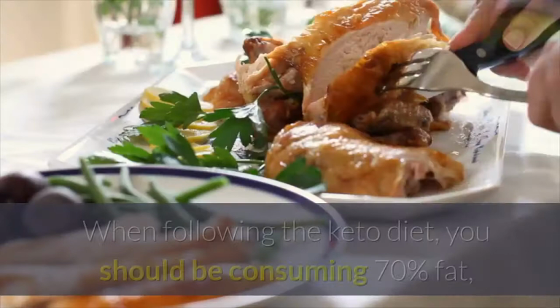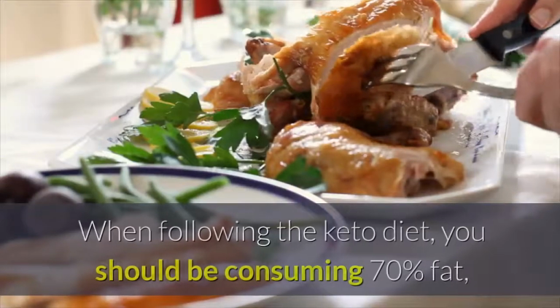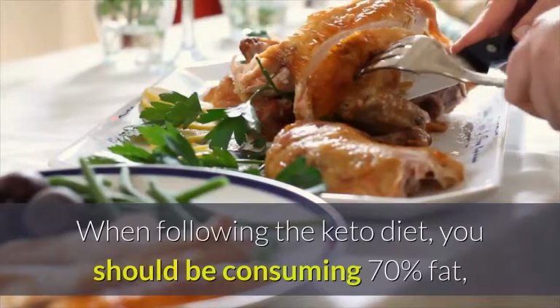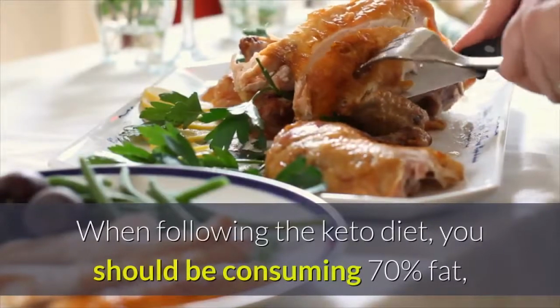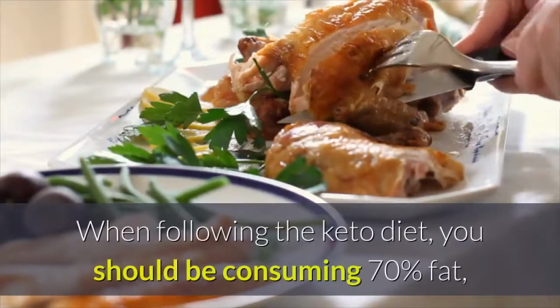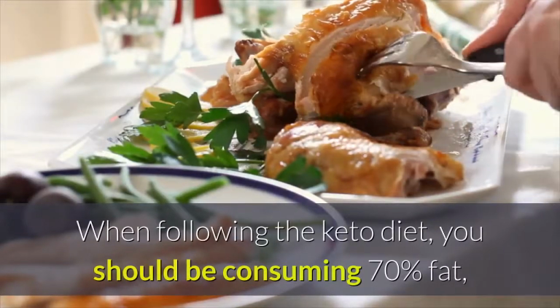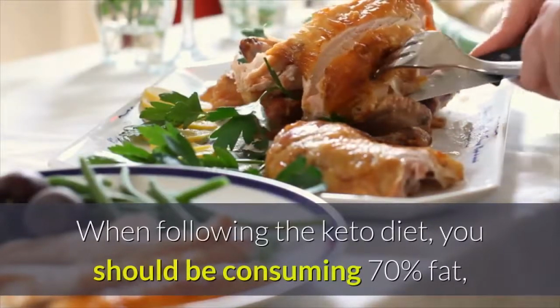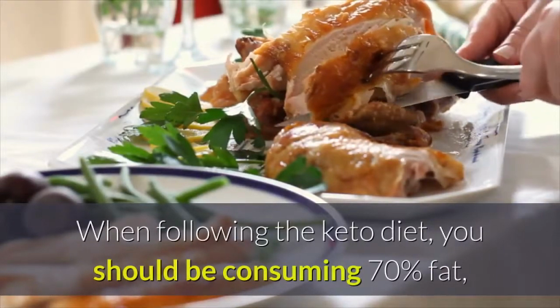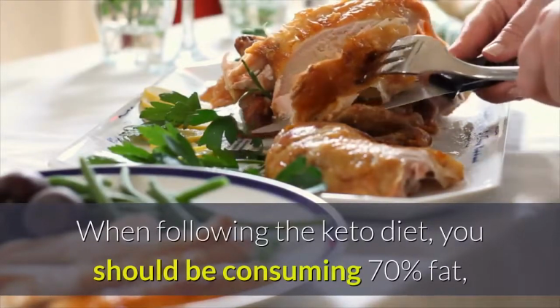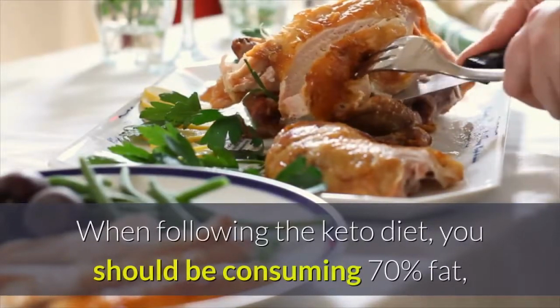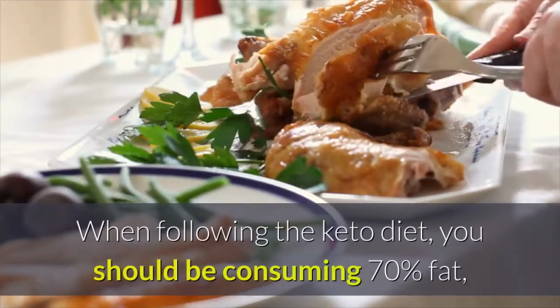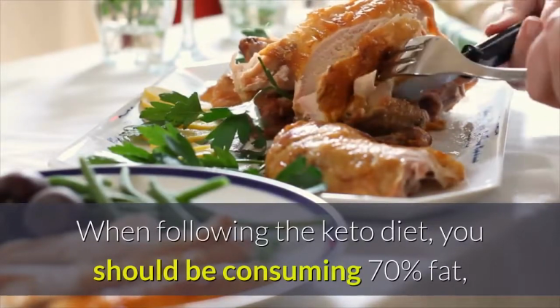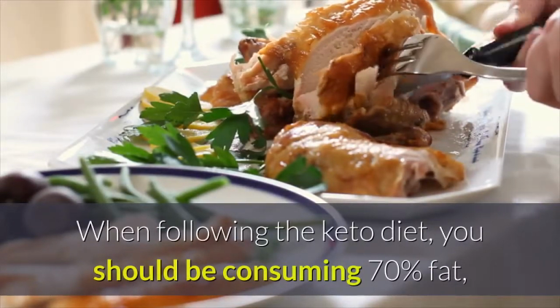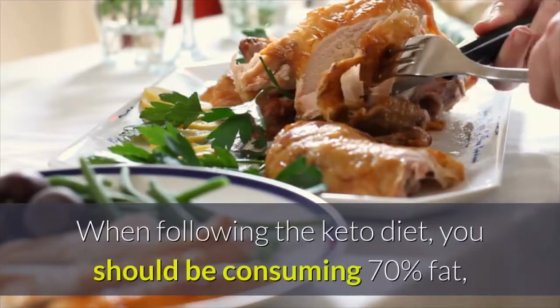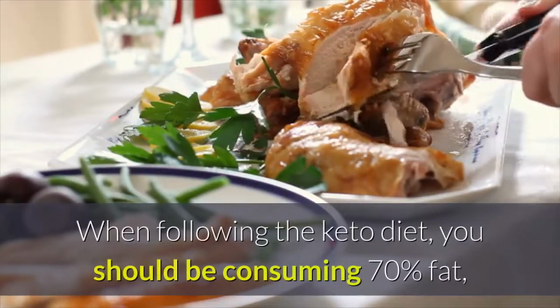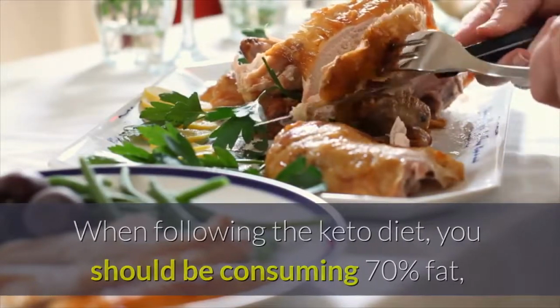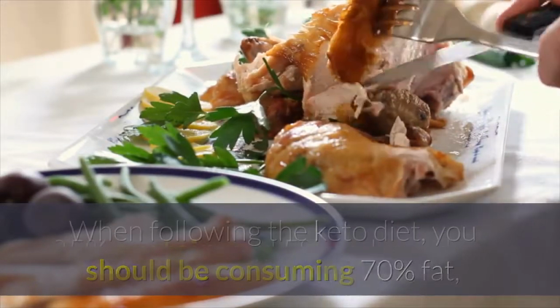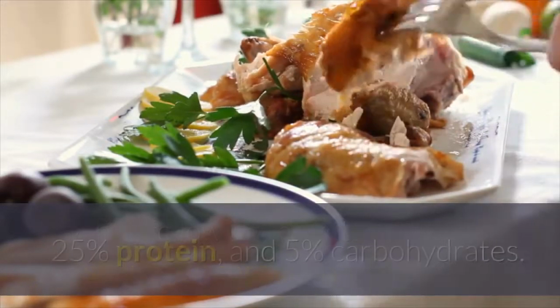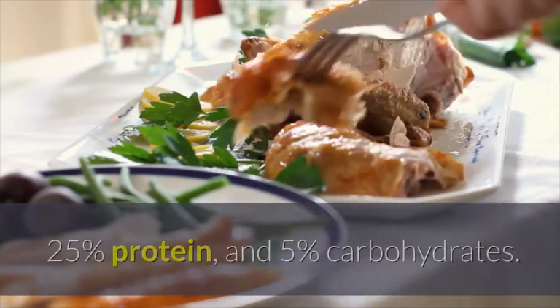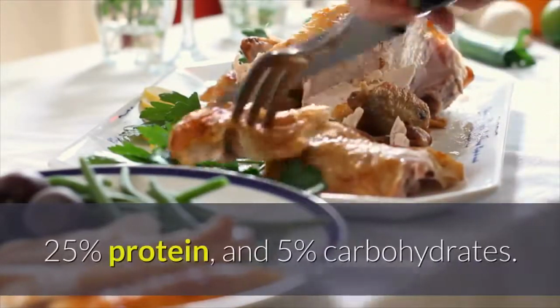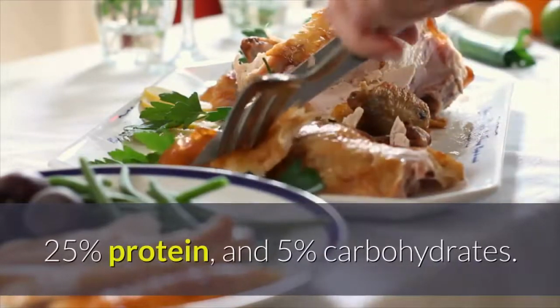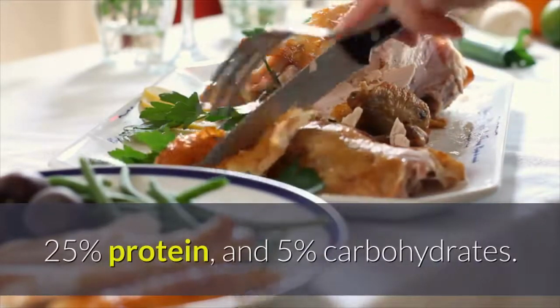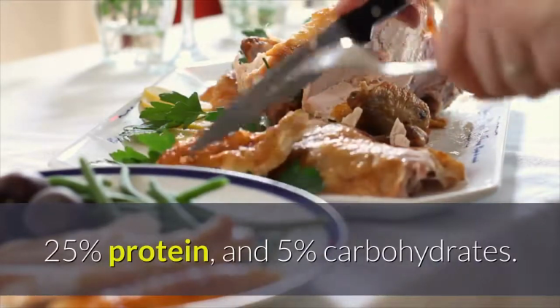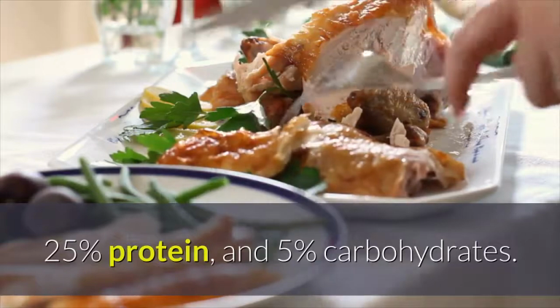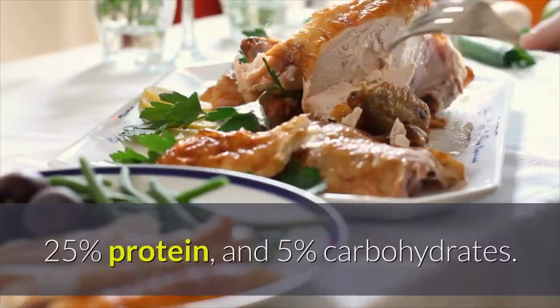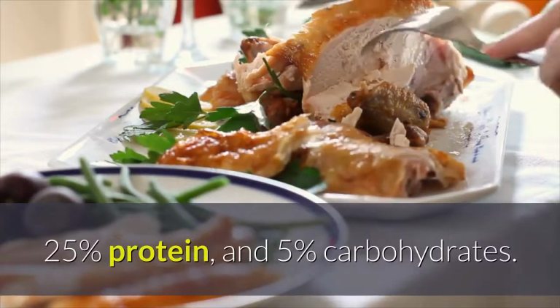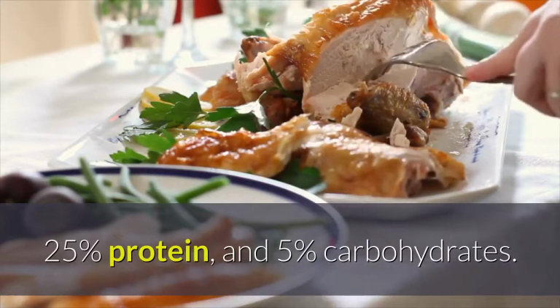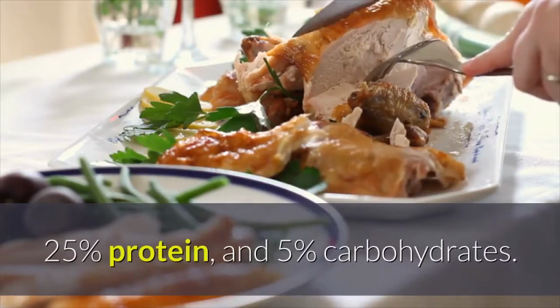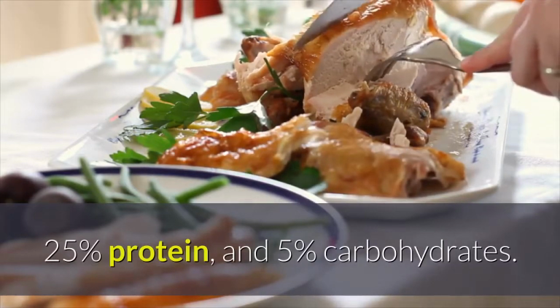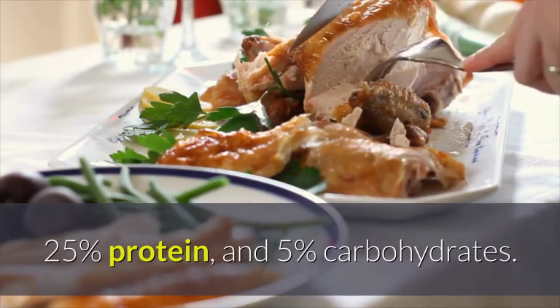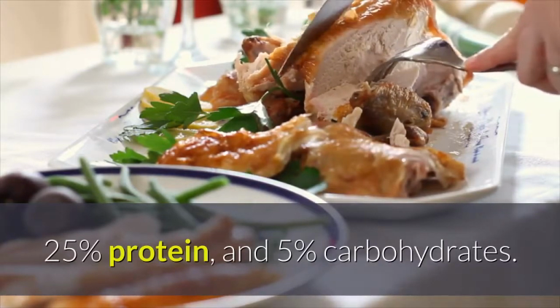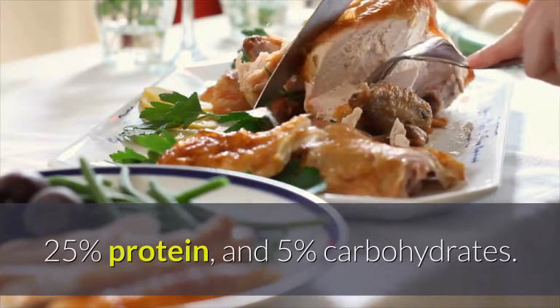When following the keto diet, you should be consuming 70% fat, 25% protein, and 5% carbohydrates.